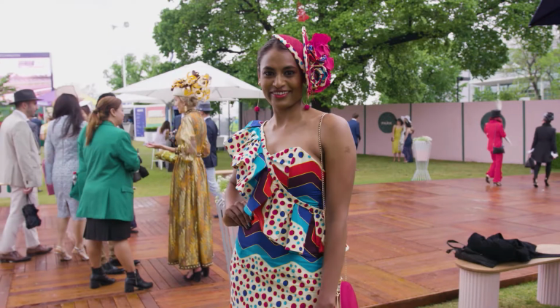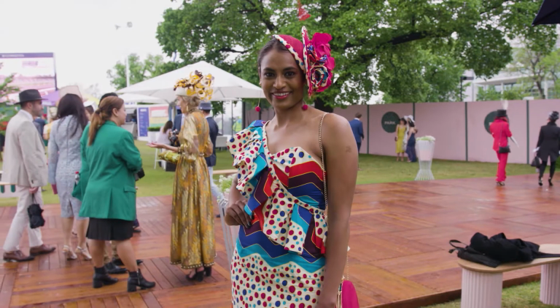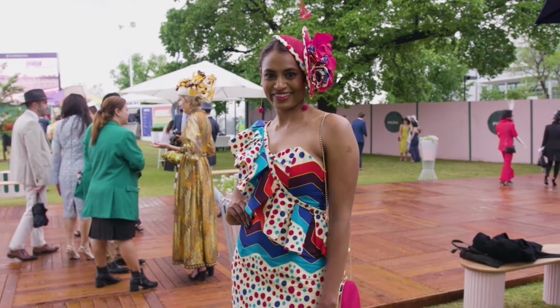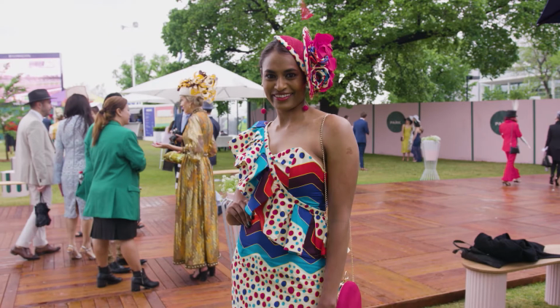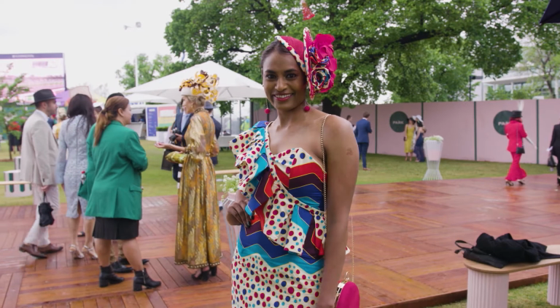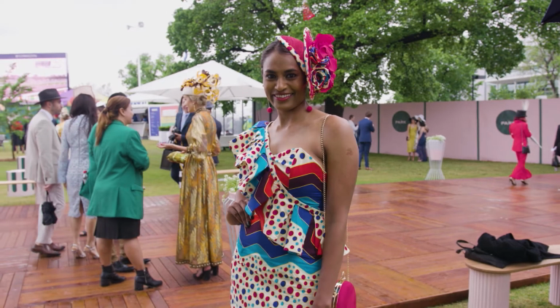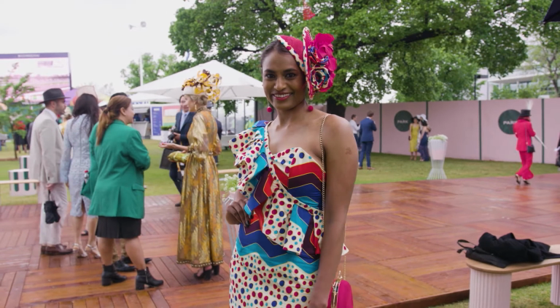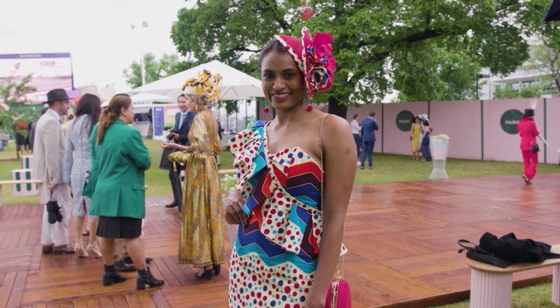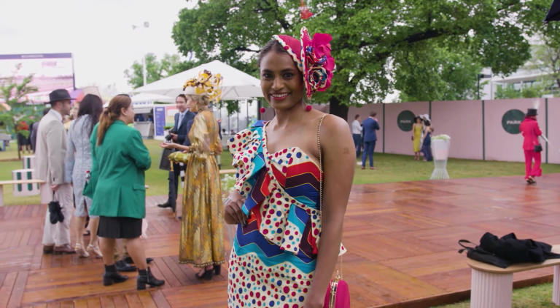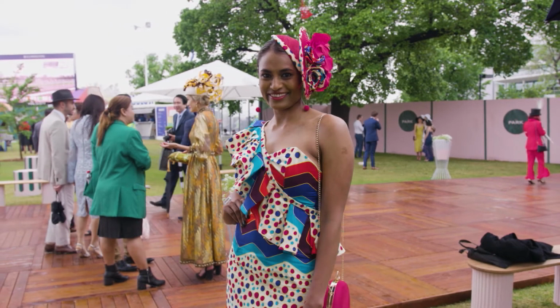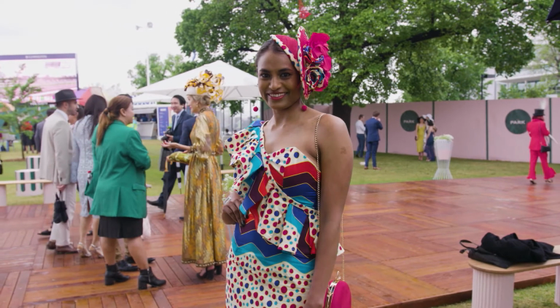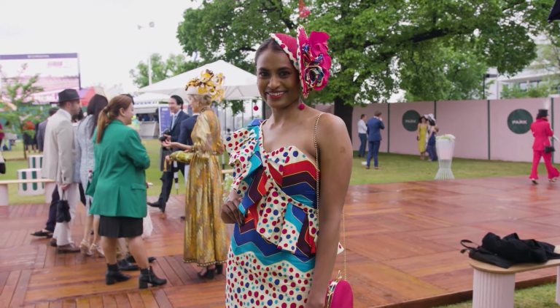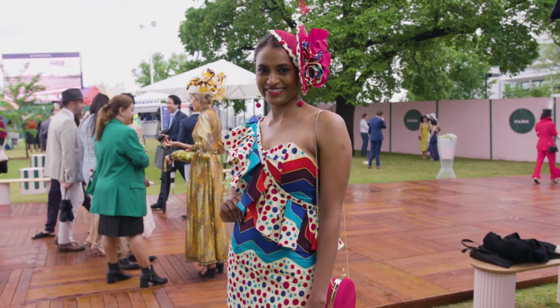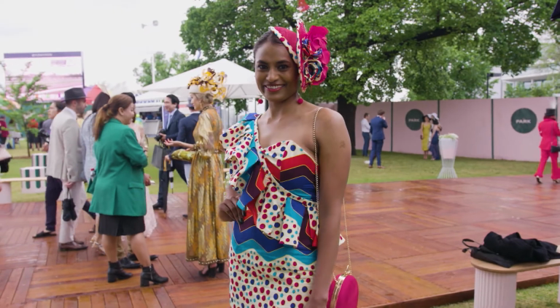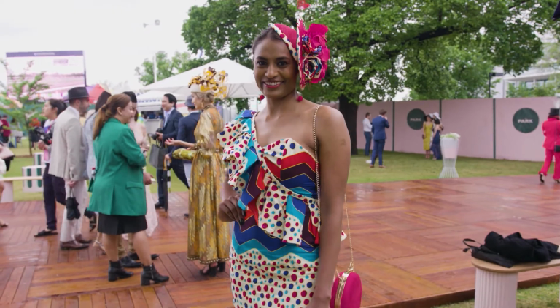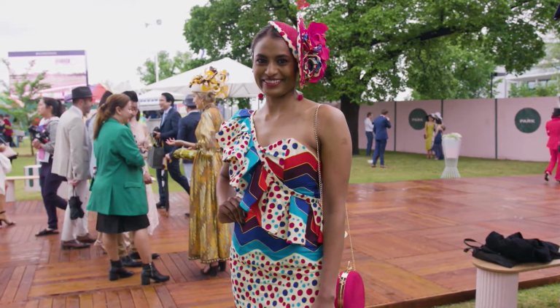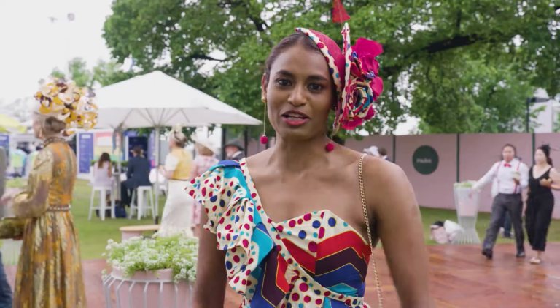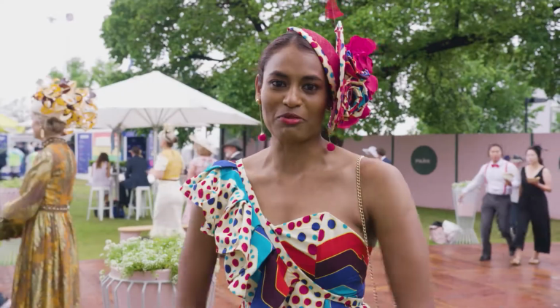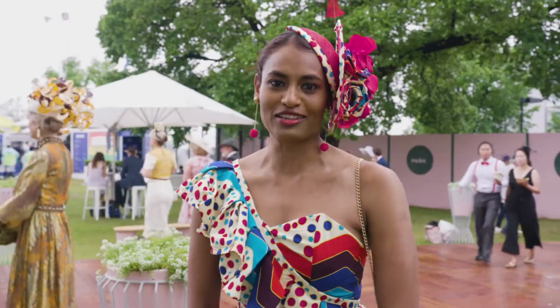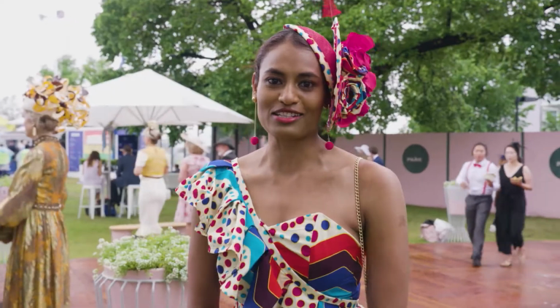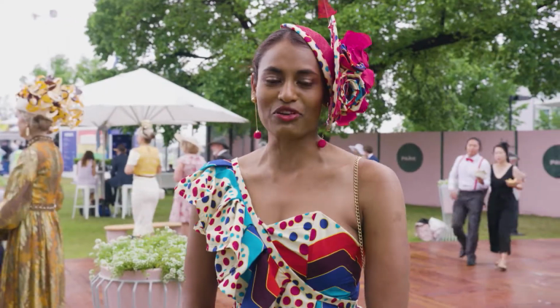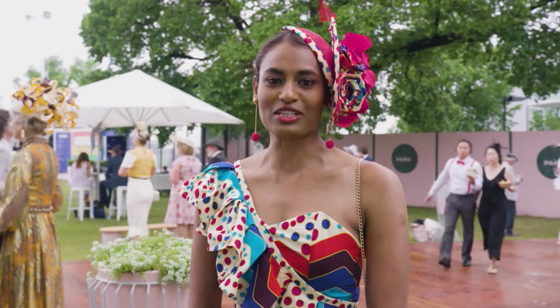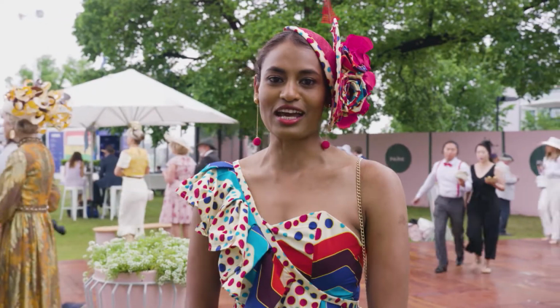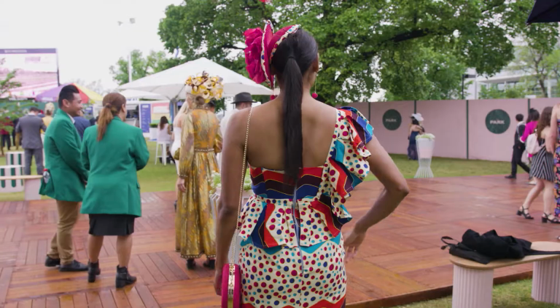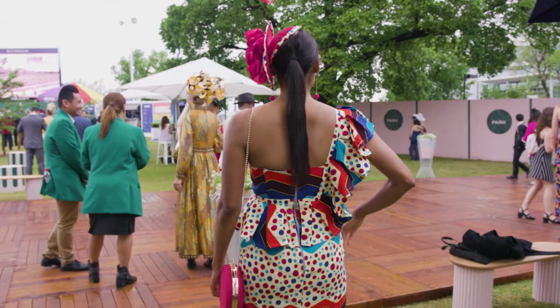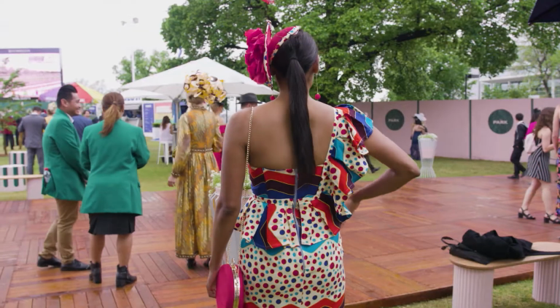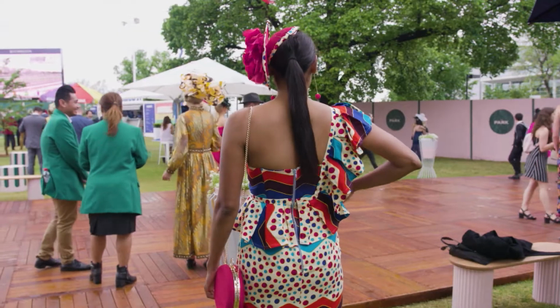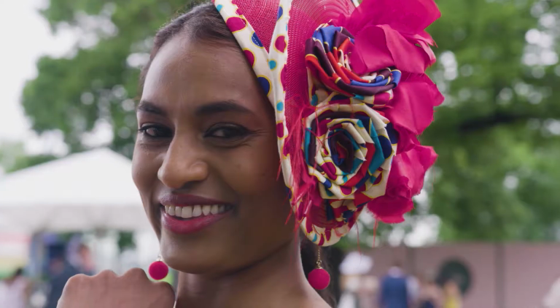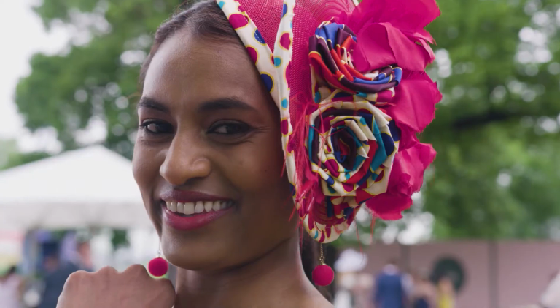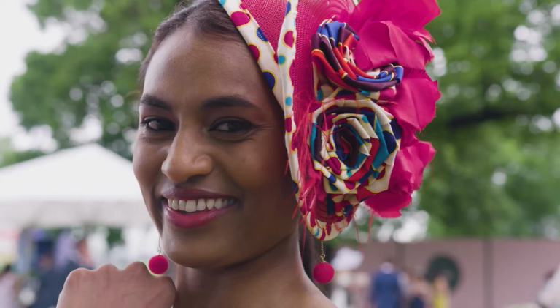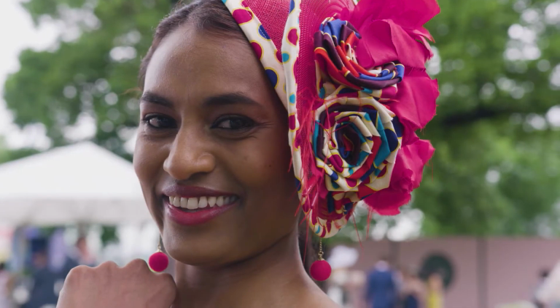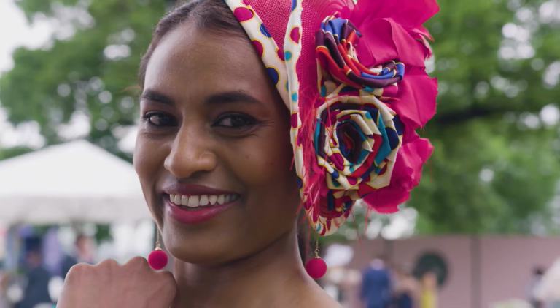I'm very happy to be representing Quacha Fashions. She's completely made this from scratch and it's been upcycled. I'm very happy.